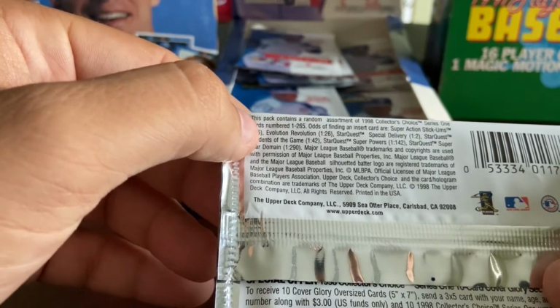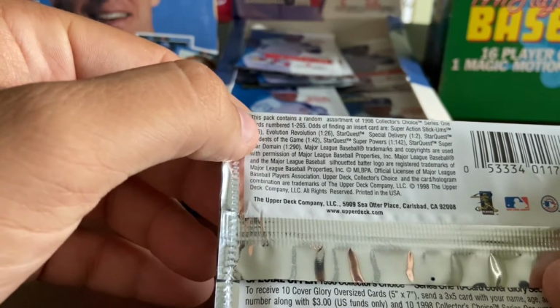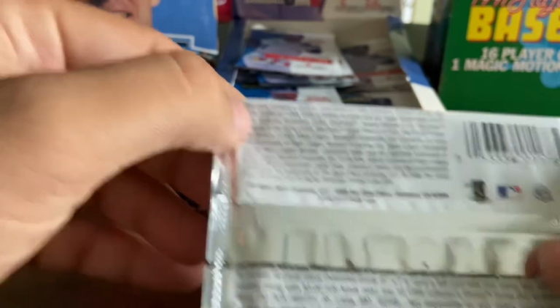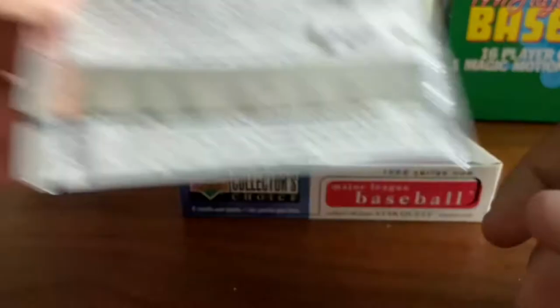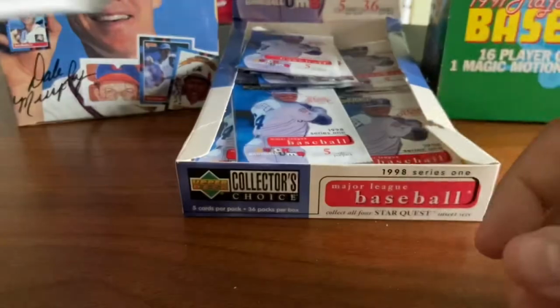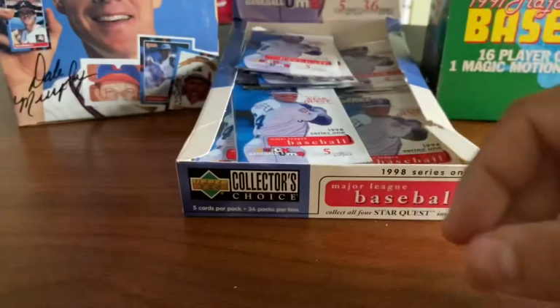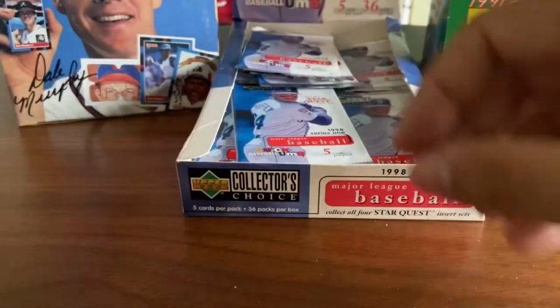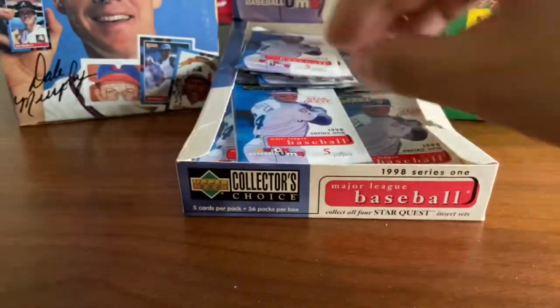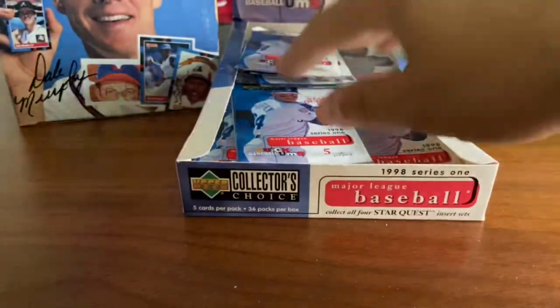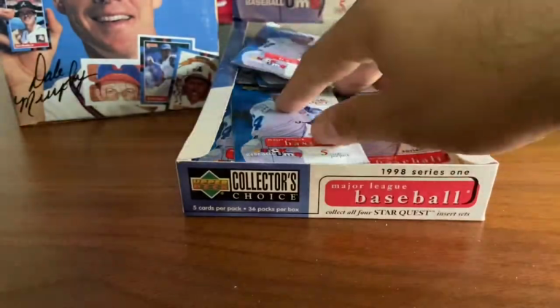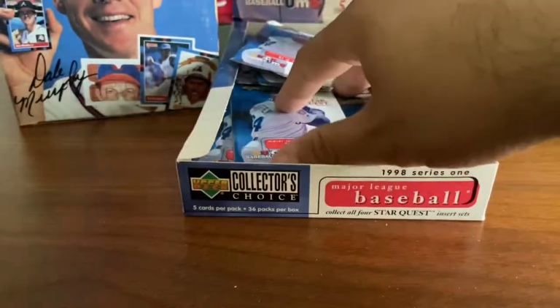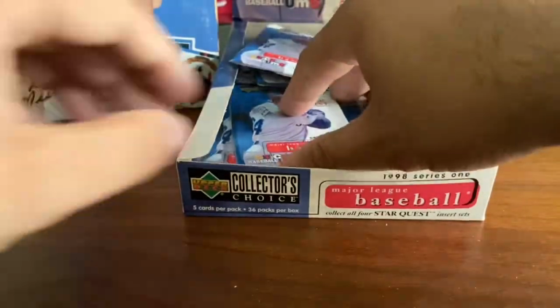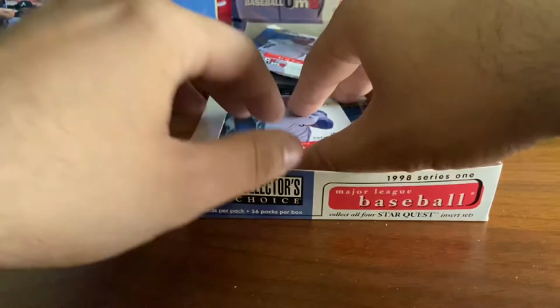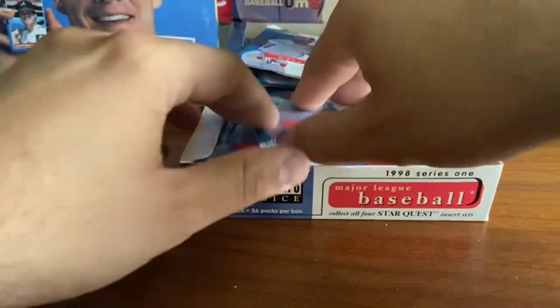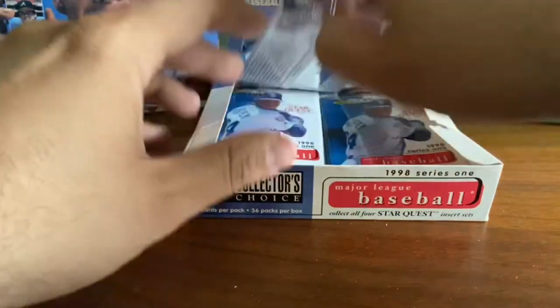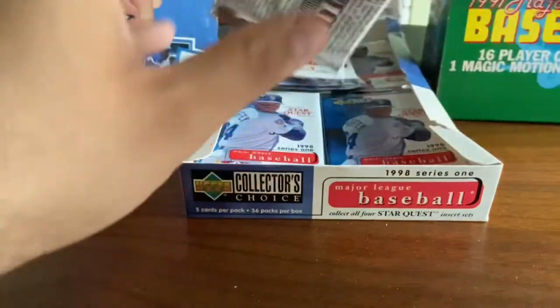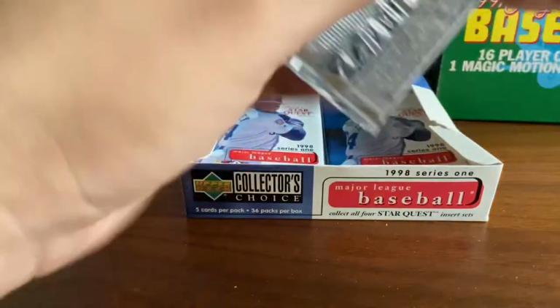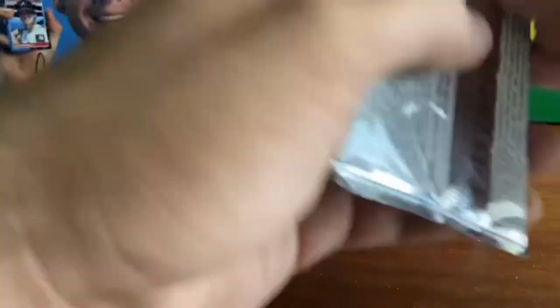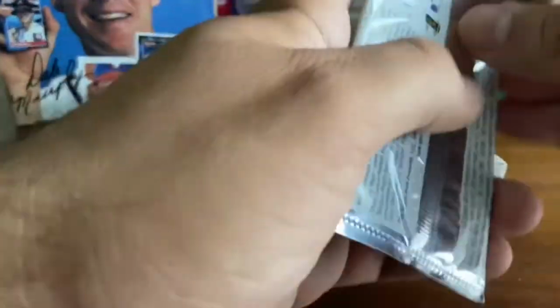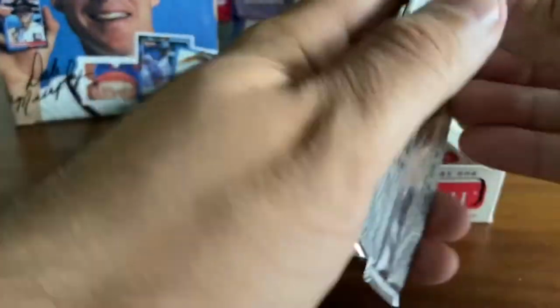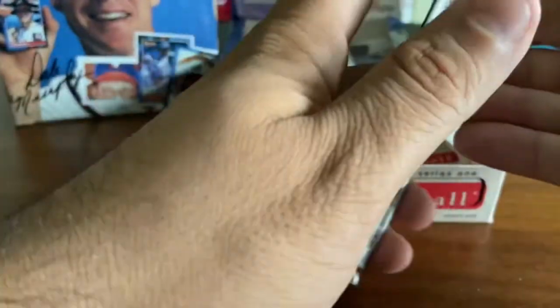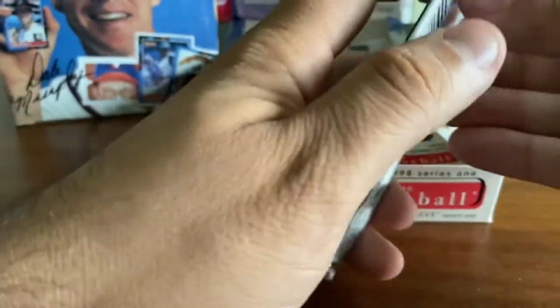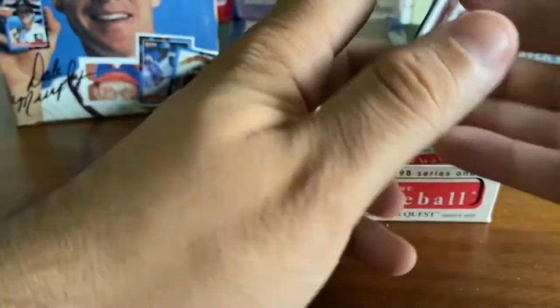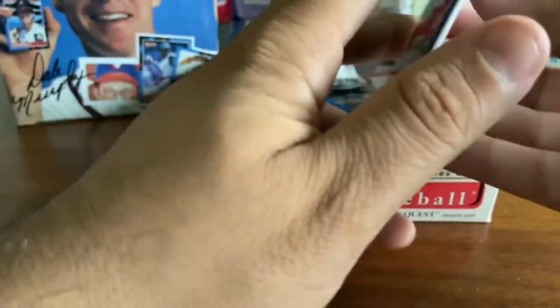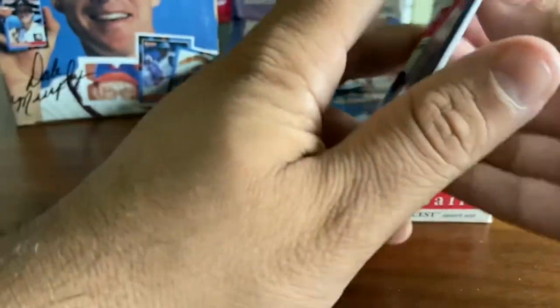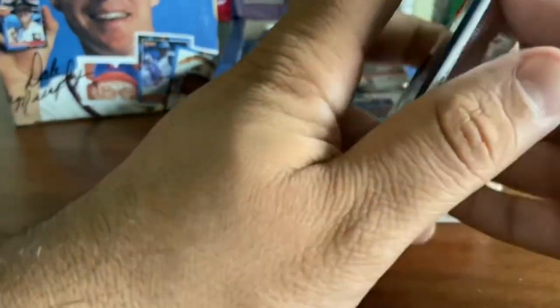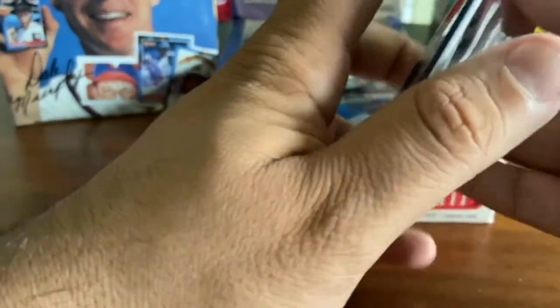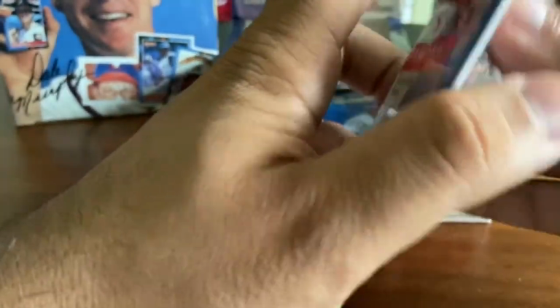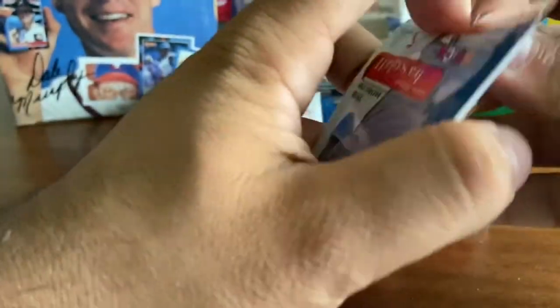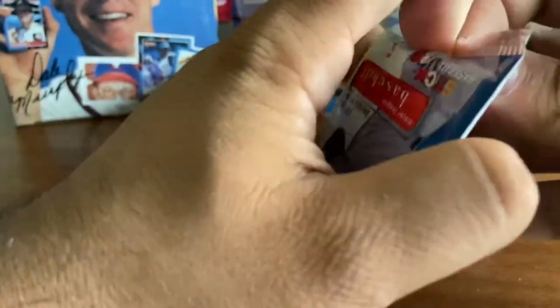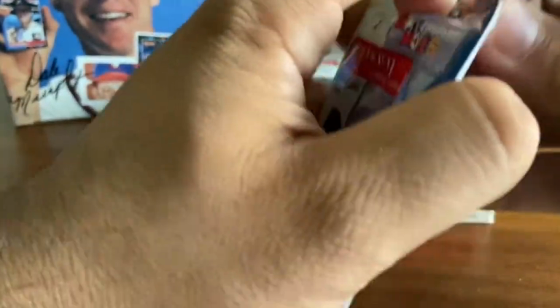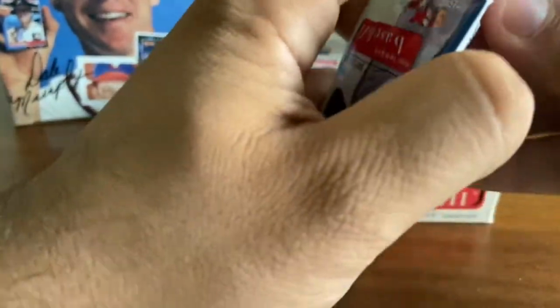Star Quest Special Delivery — I believe those are what those are. One out of every two packs.